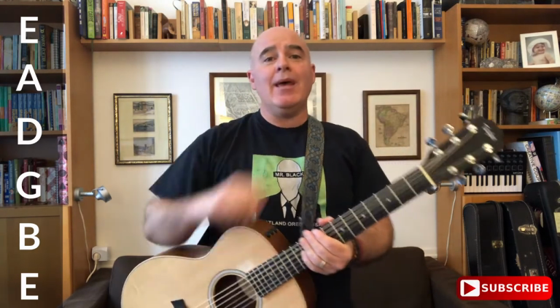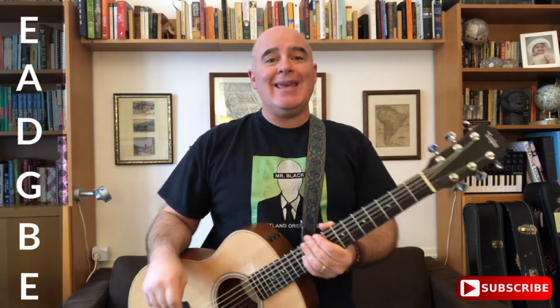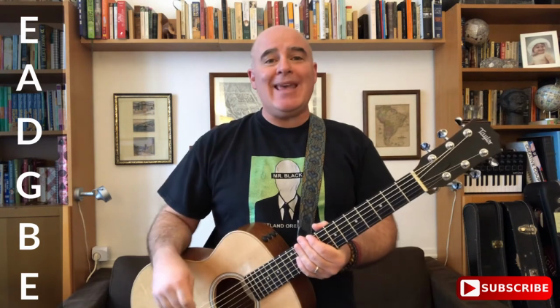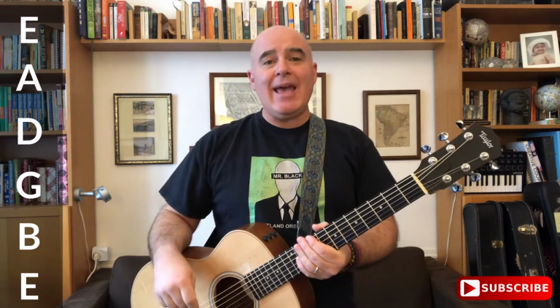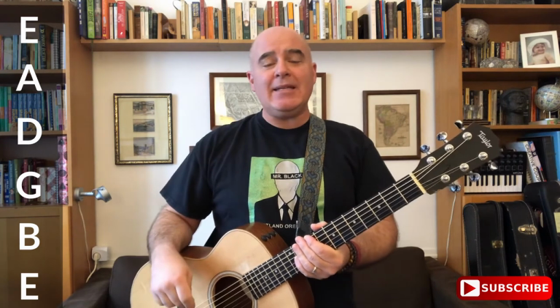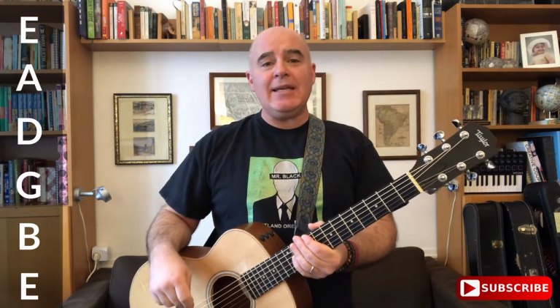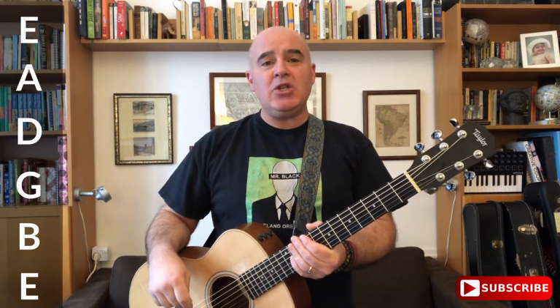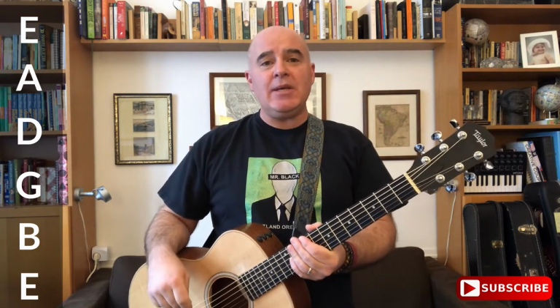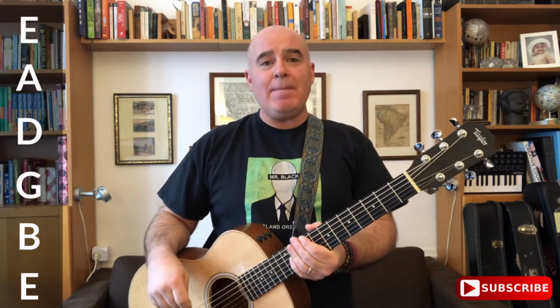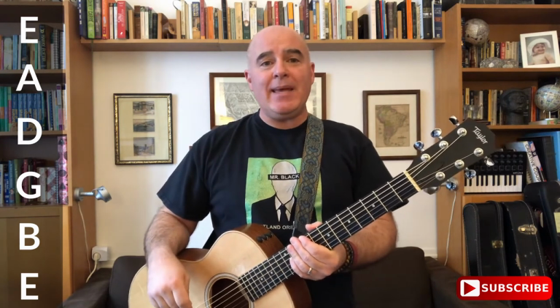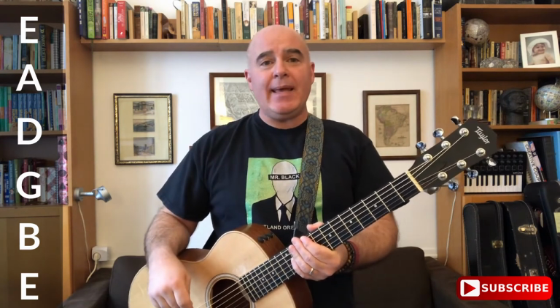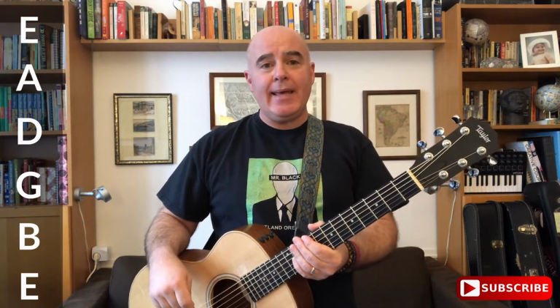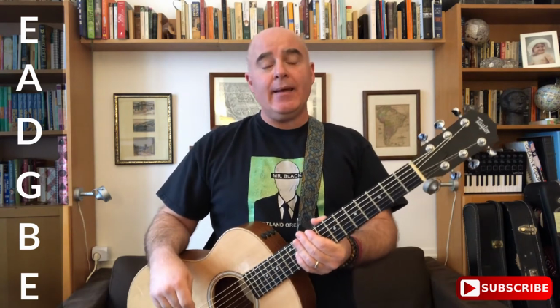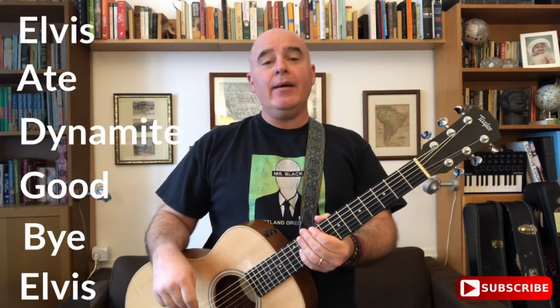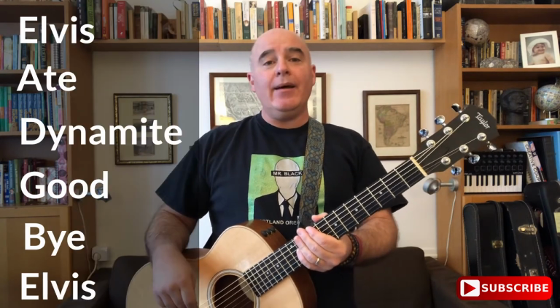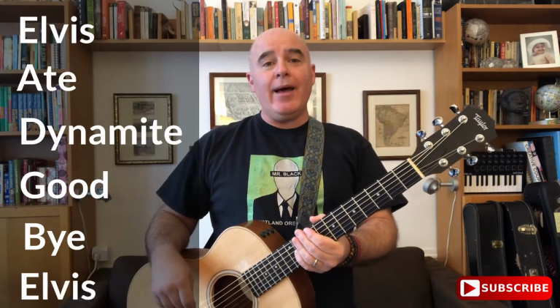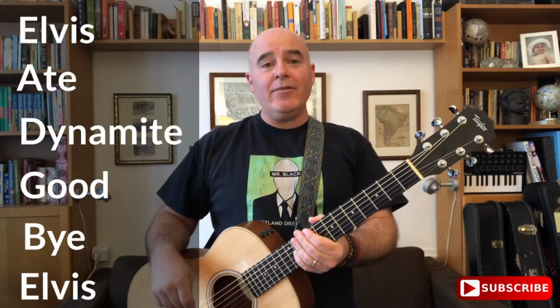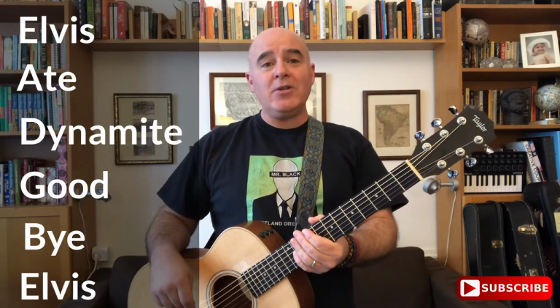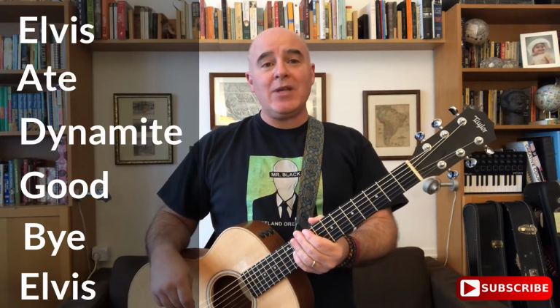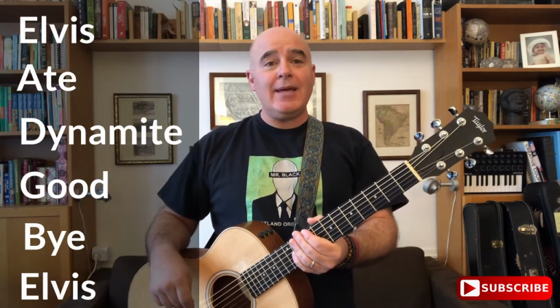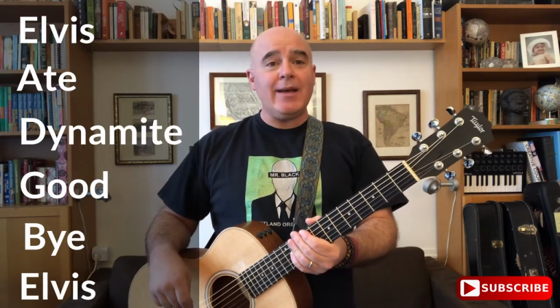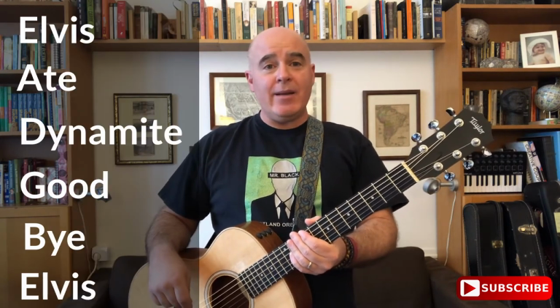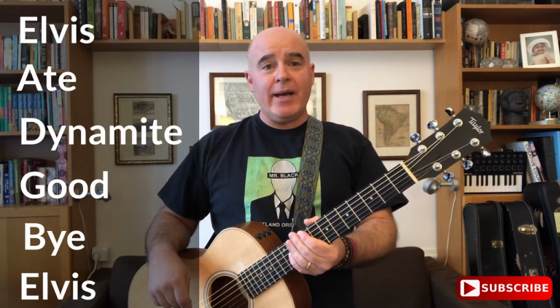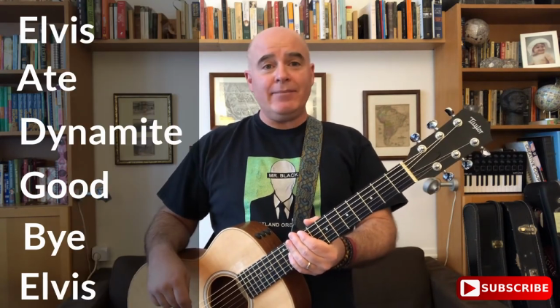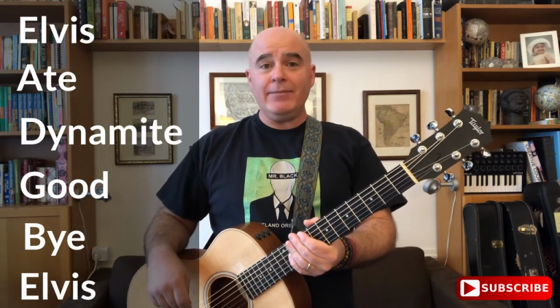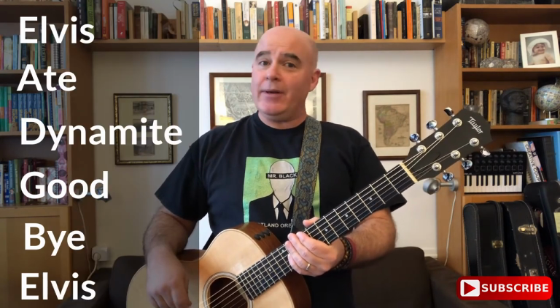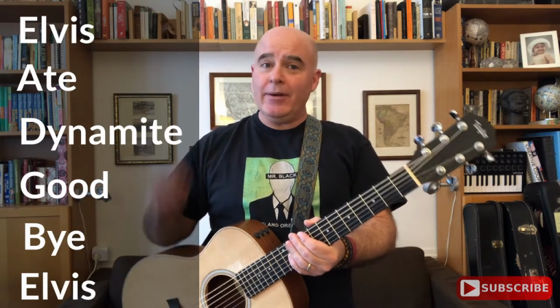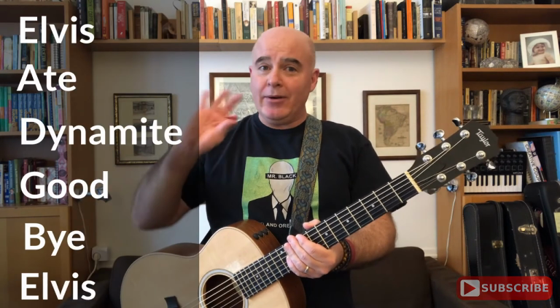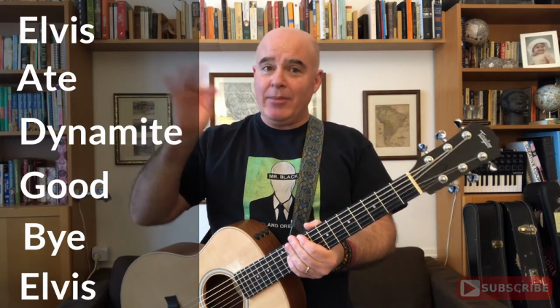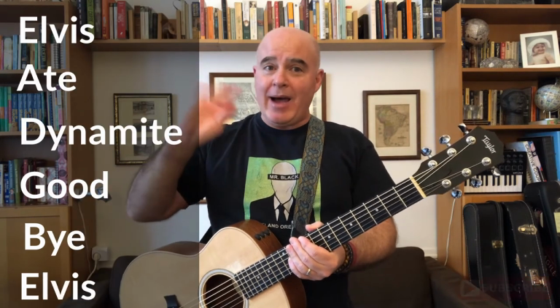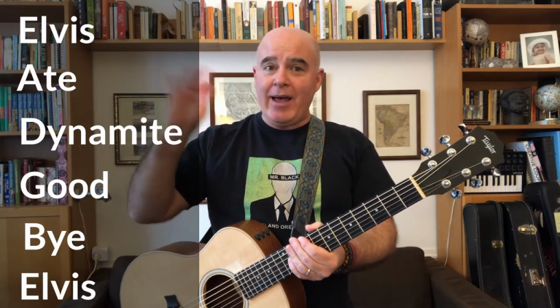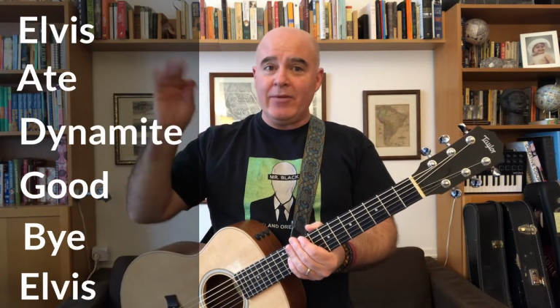E, A, D, G, B, E. Elvis ate dynamite. Goodbye Elvis.